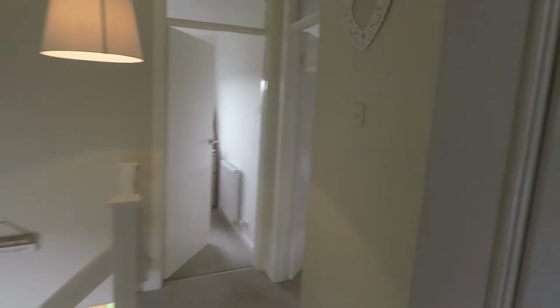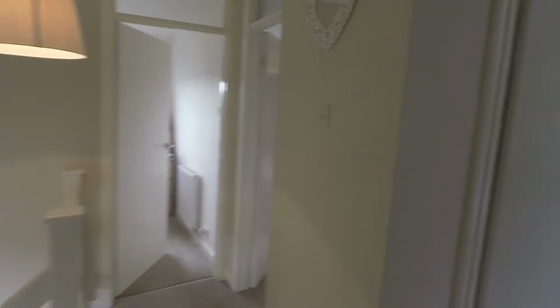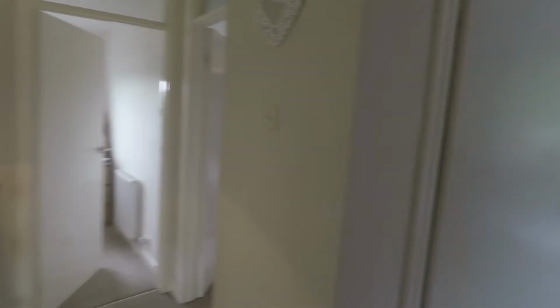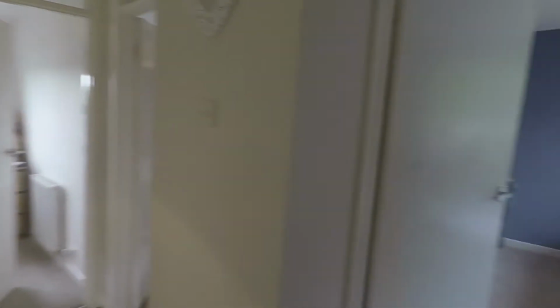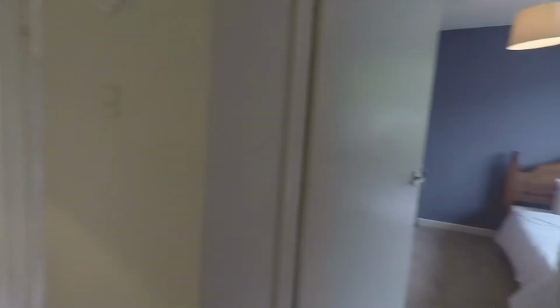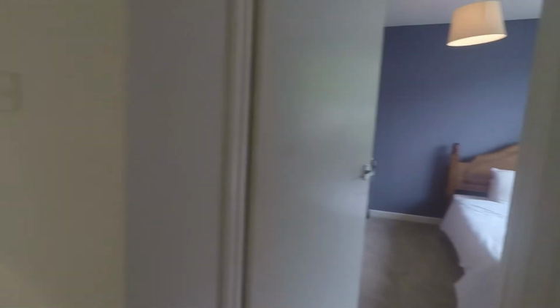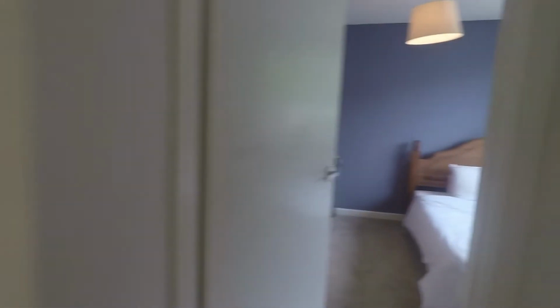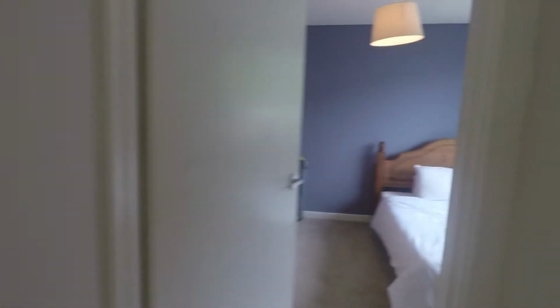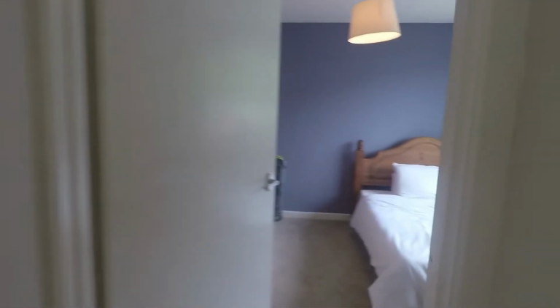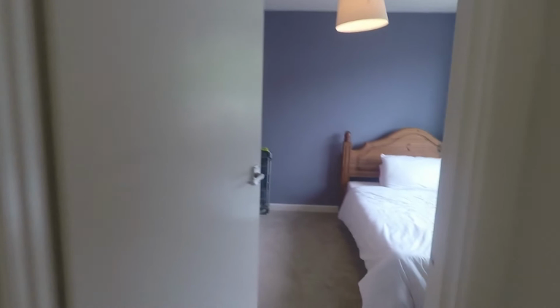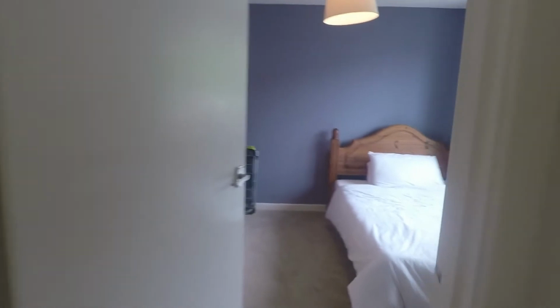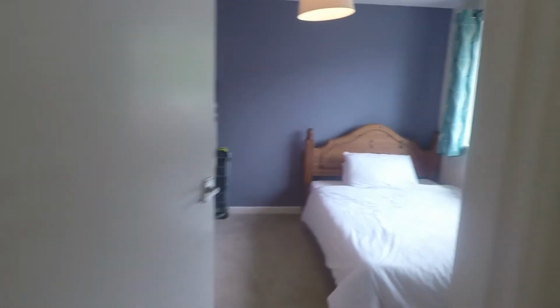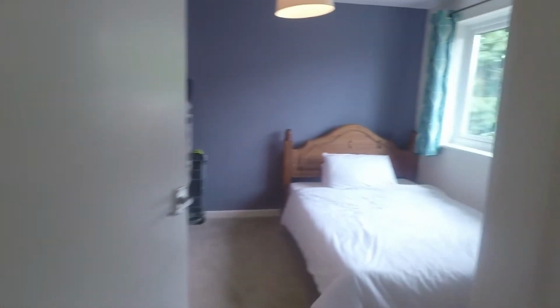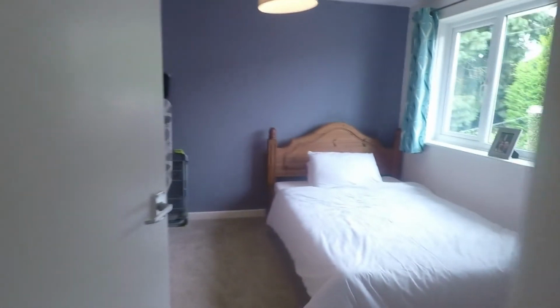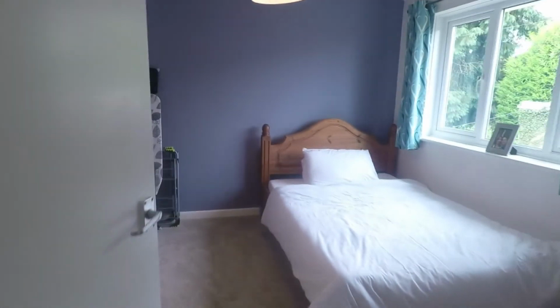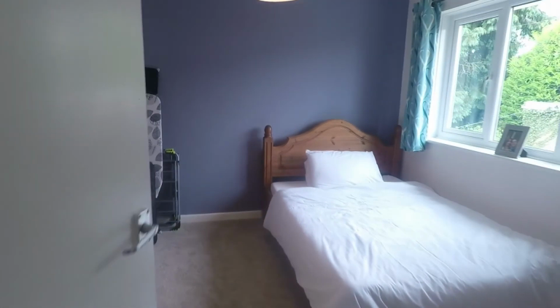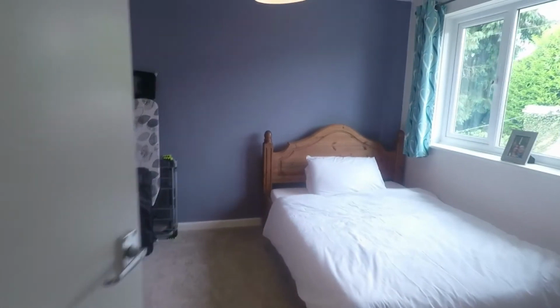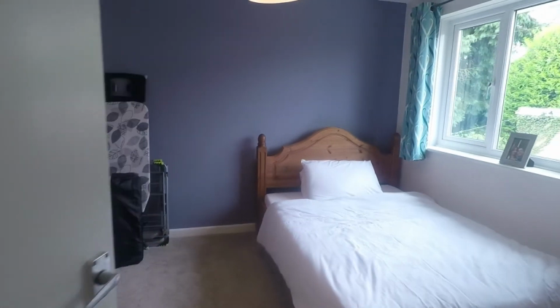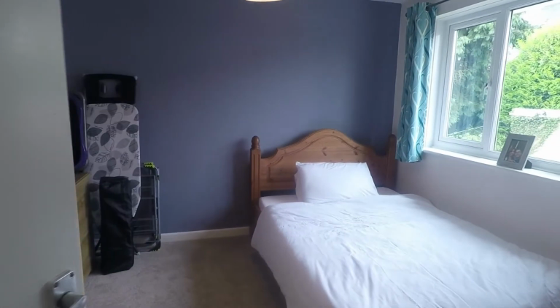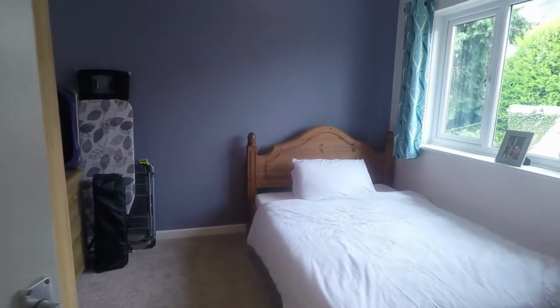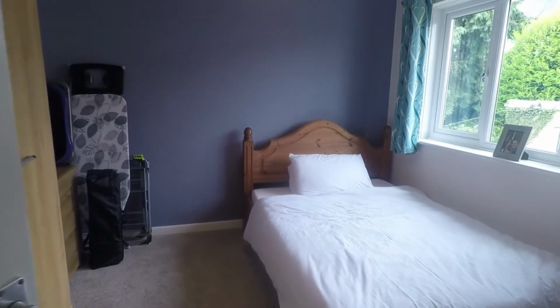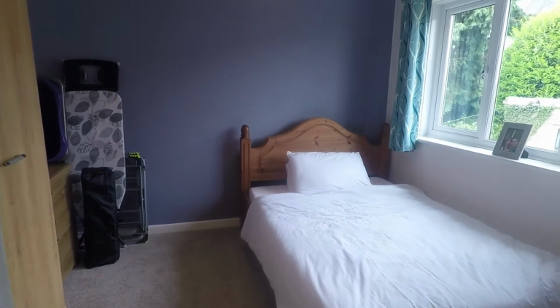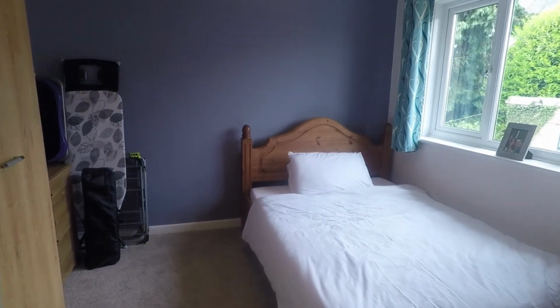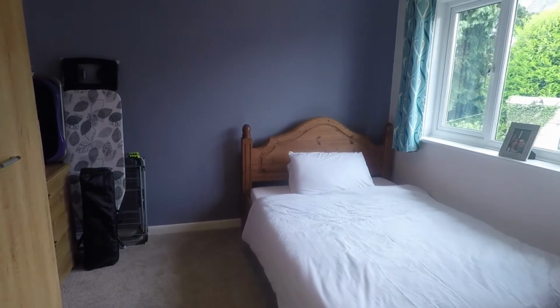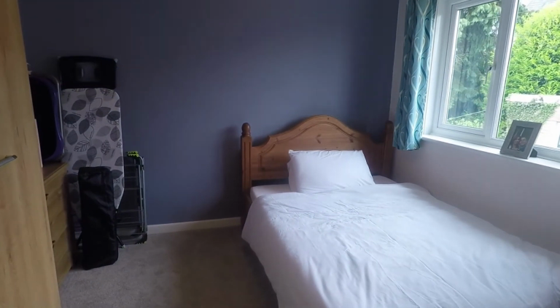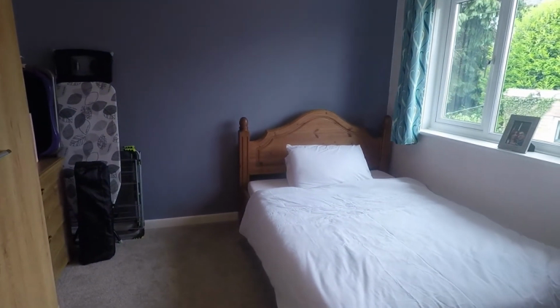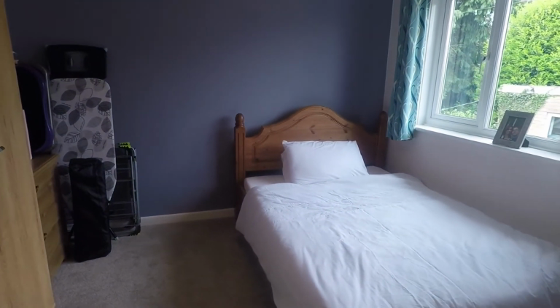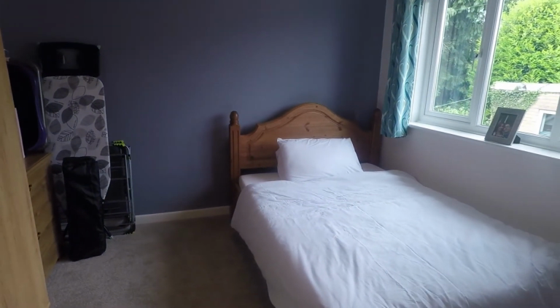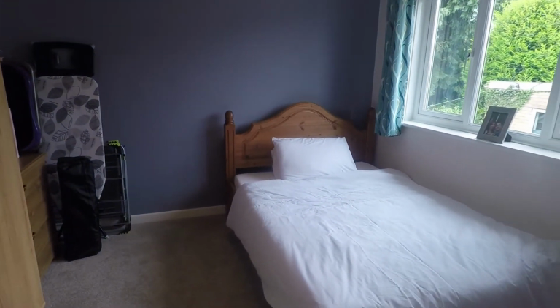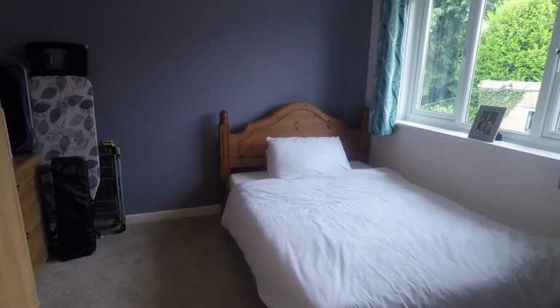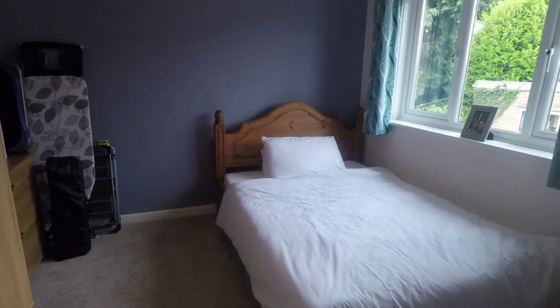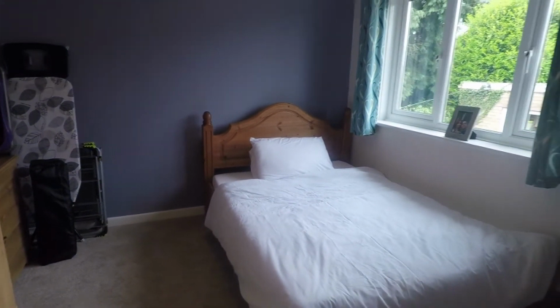Here we have bedroom number two — a double room overlooking the rear garden.